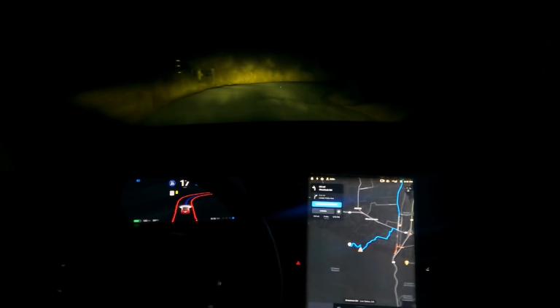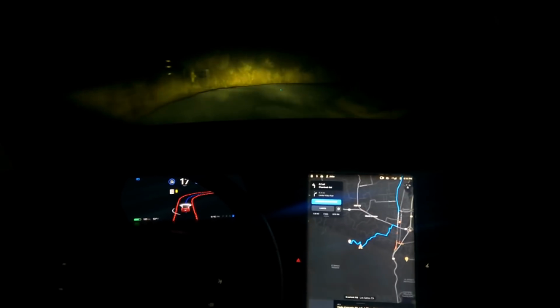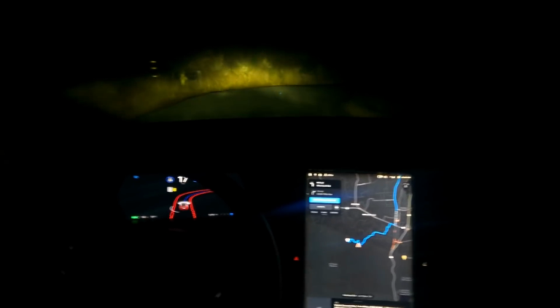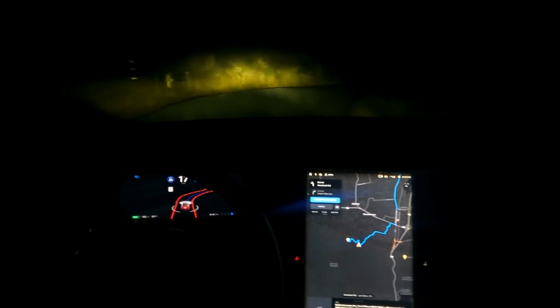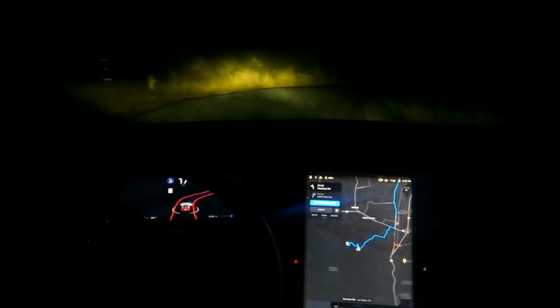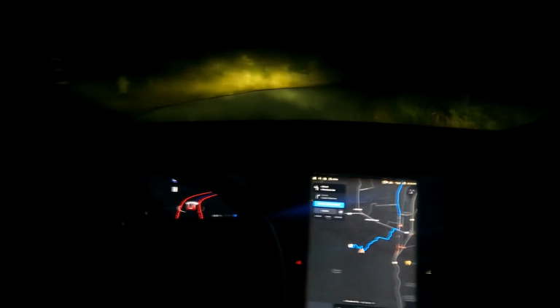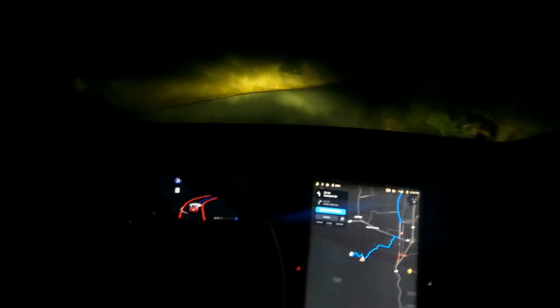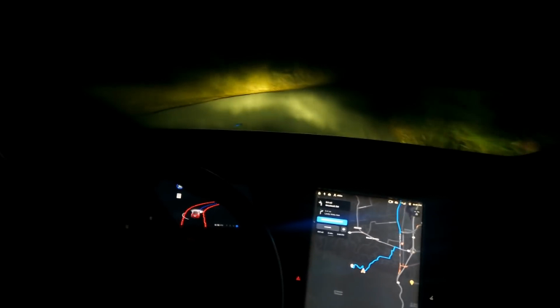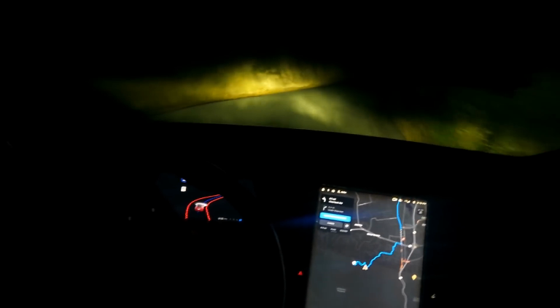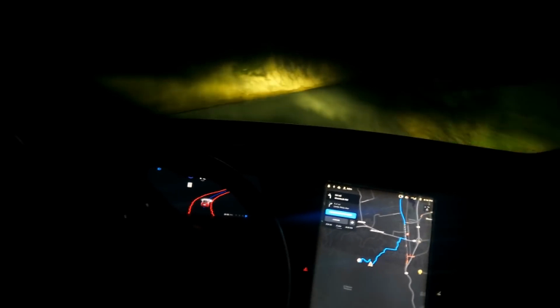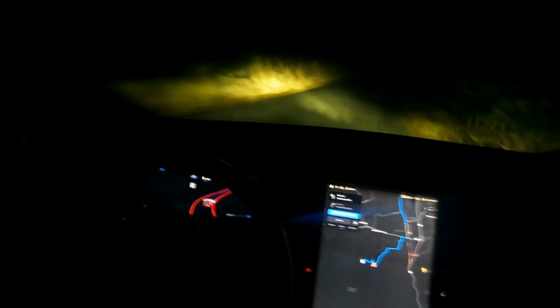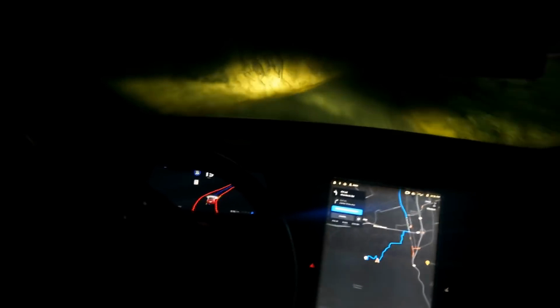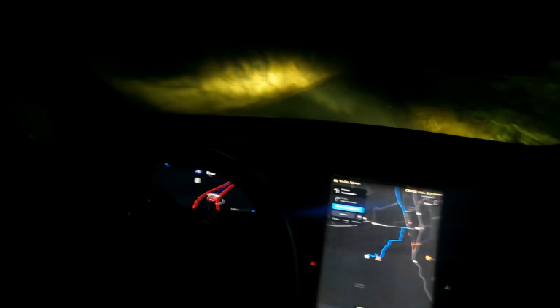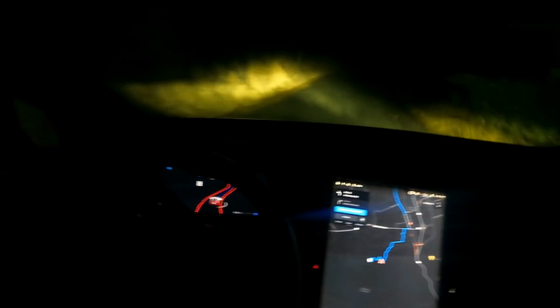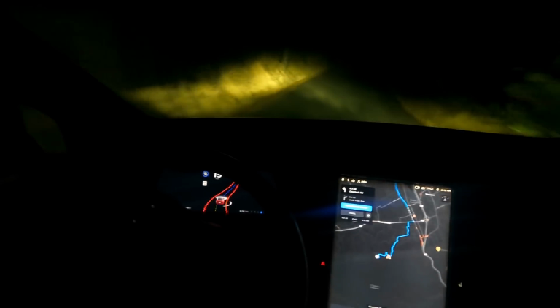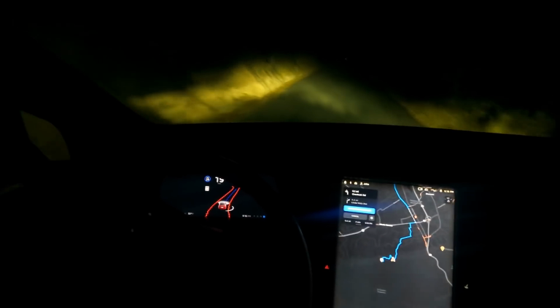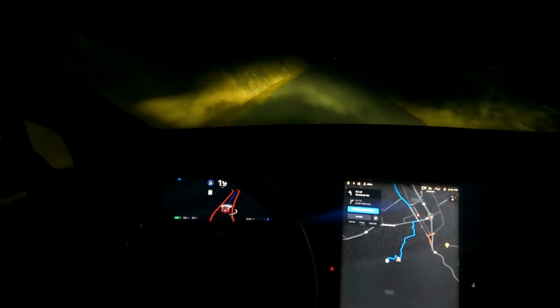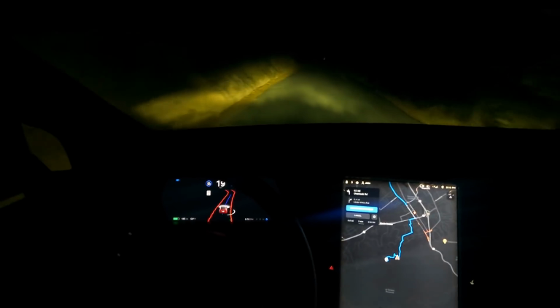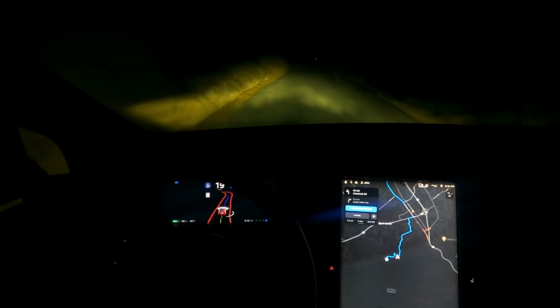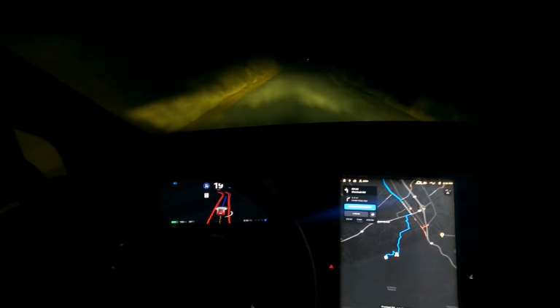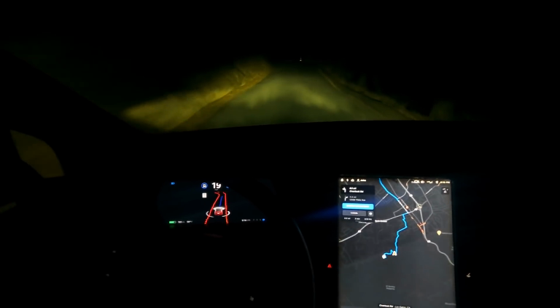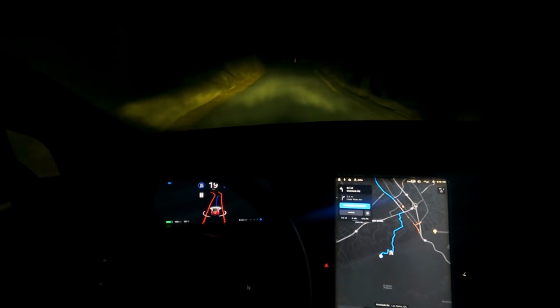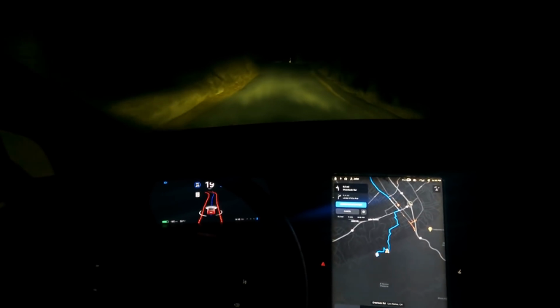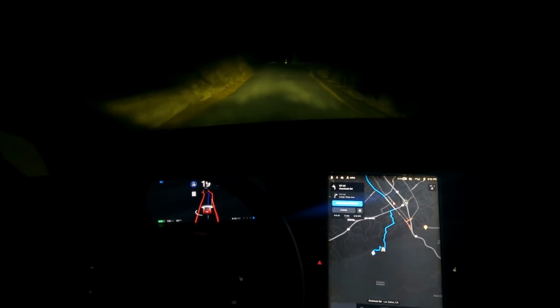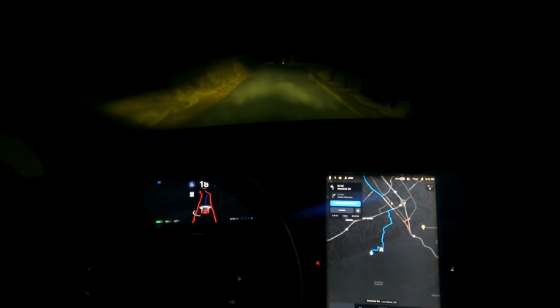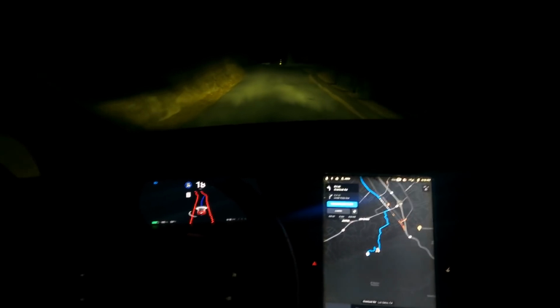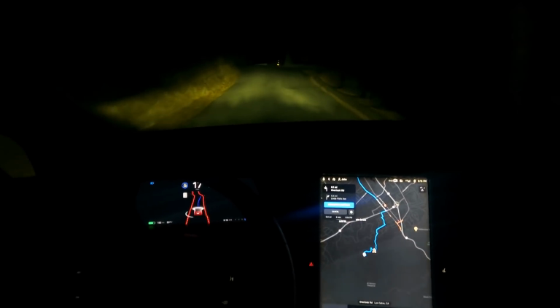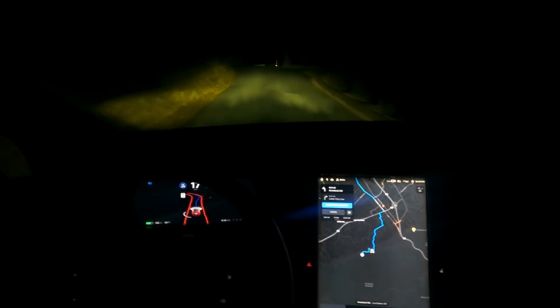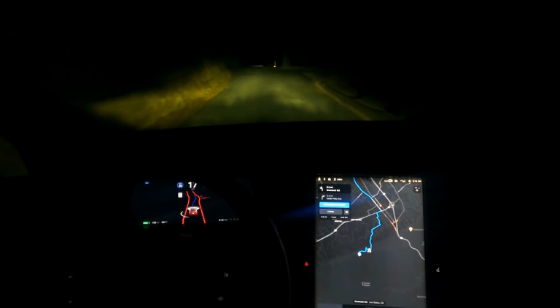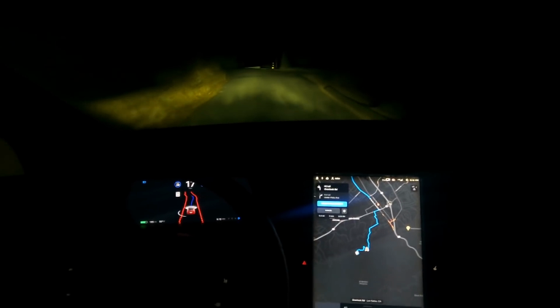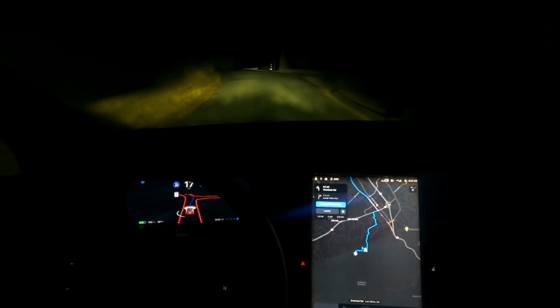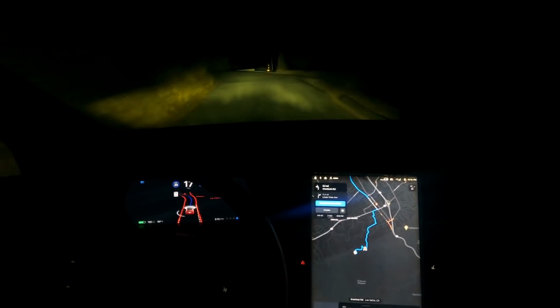This is handling these windy, windy roads like a champ. And wow, we are up high.